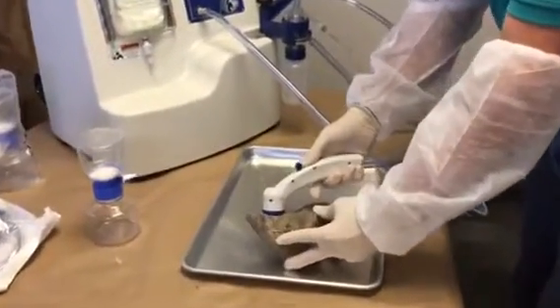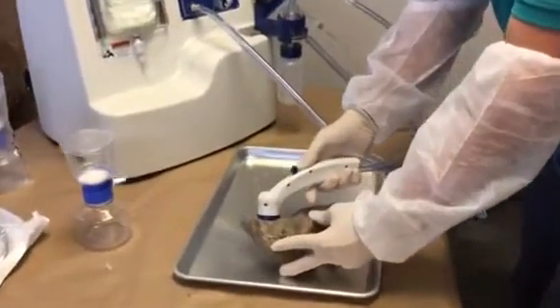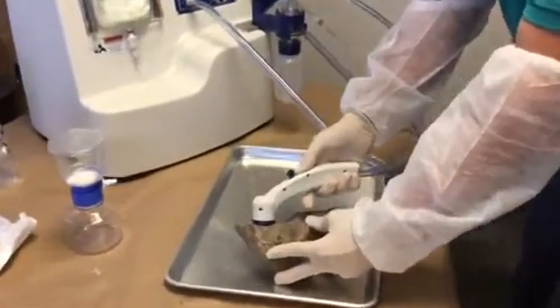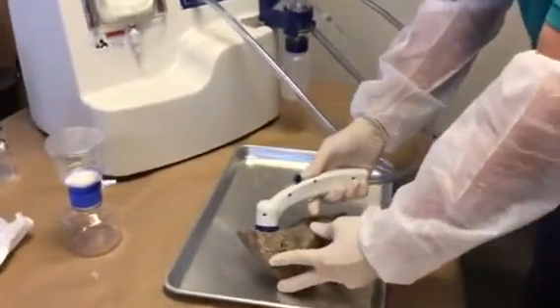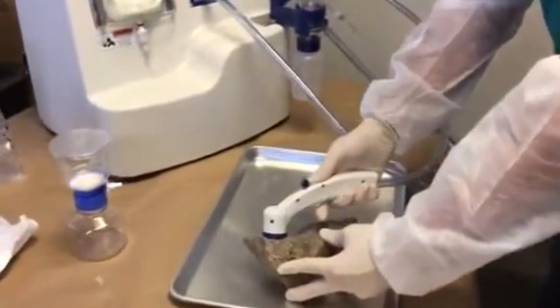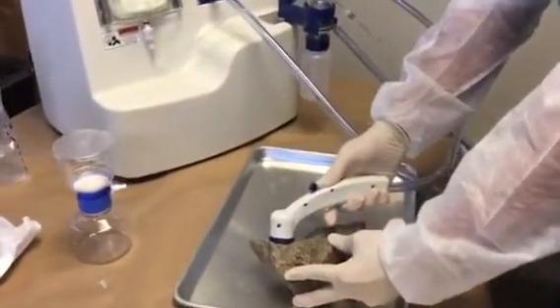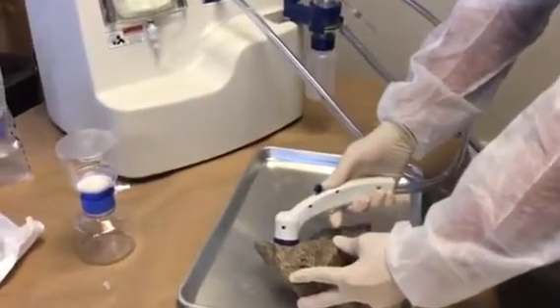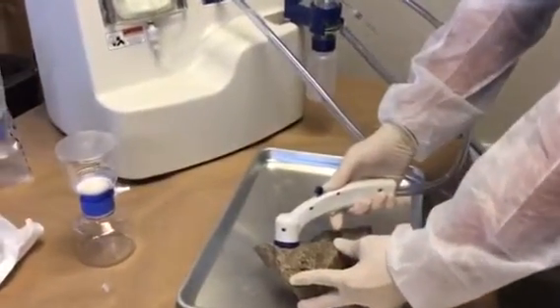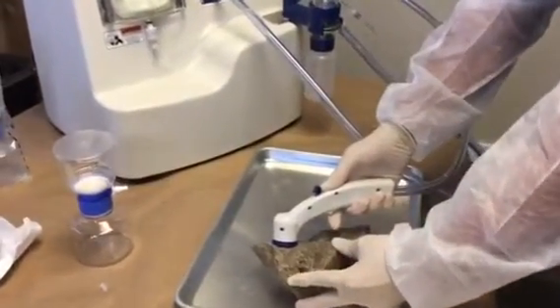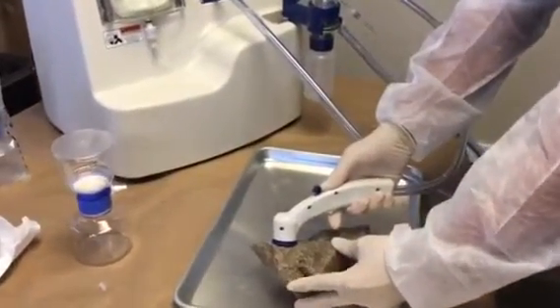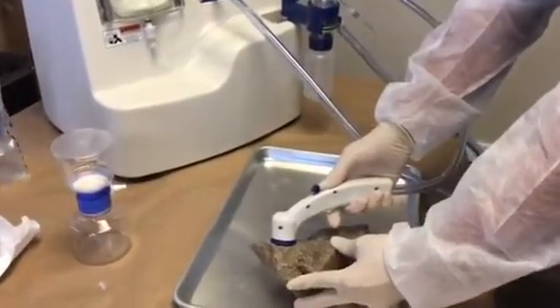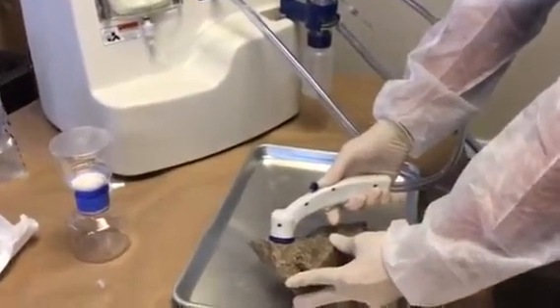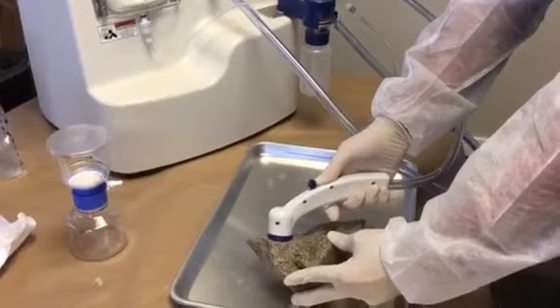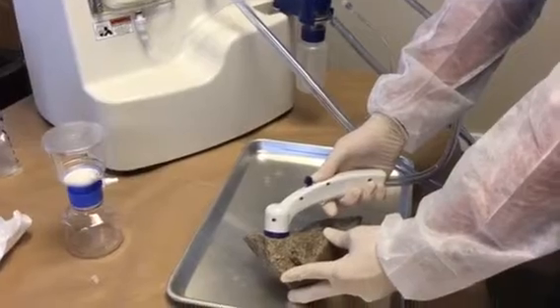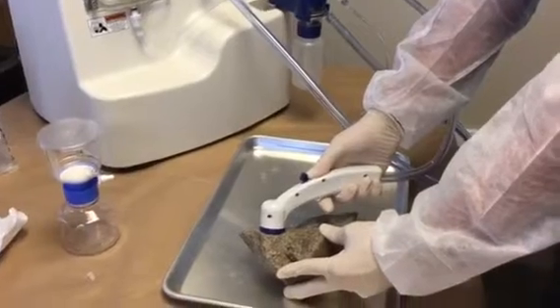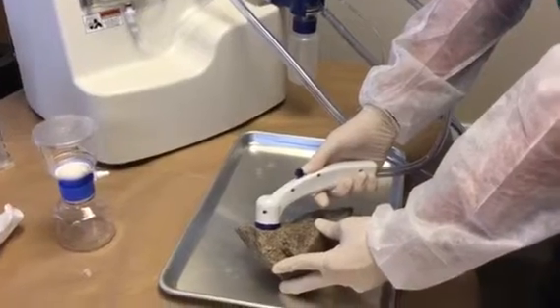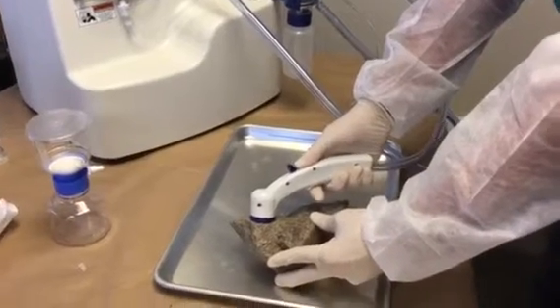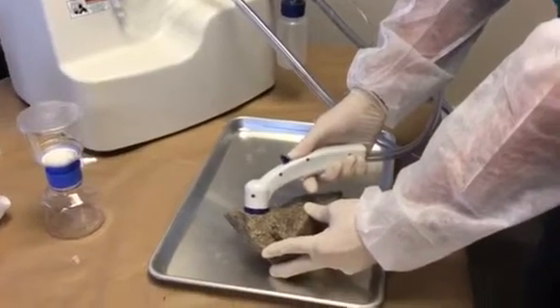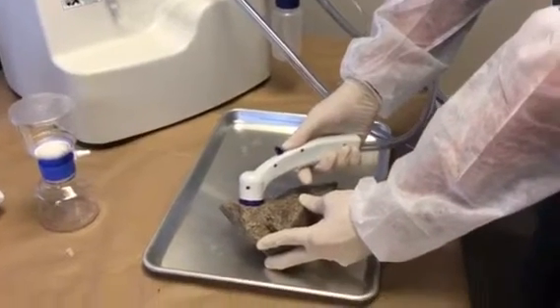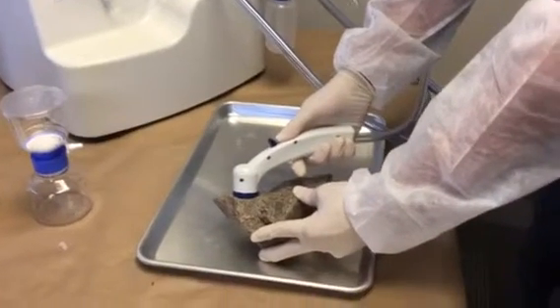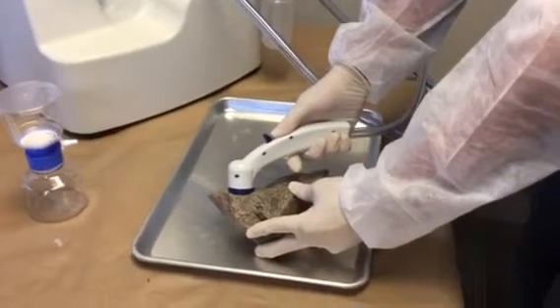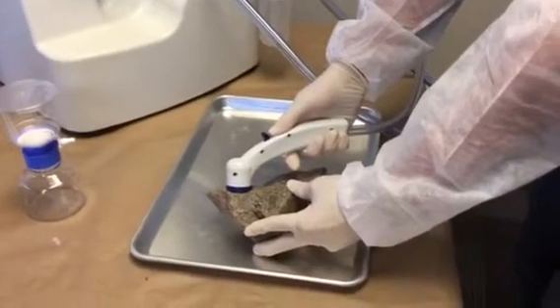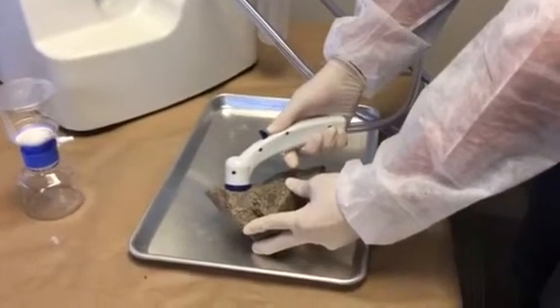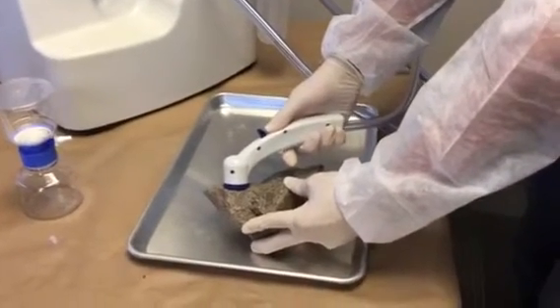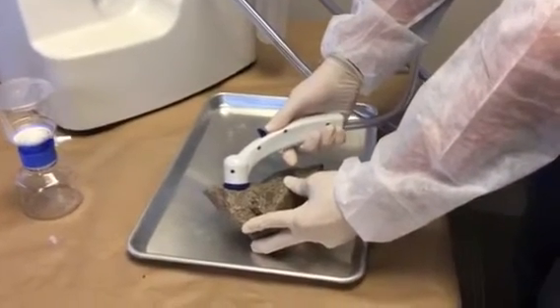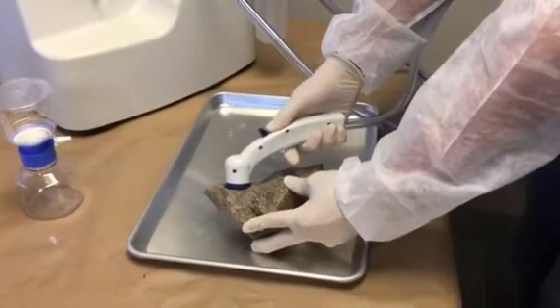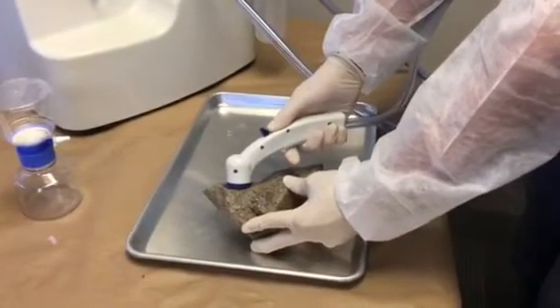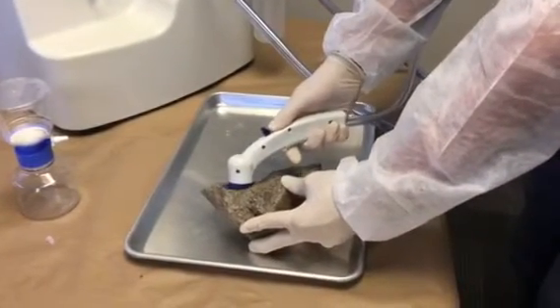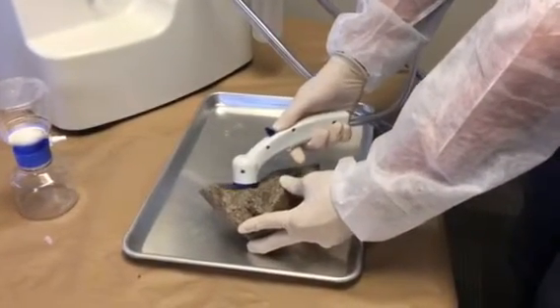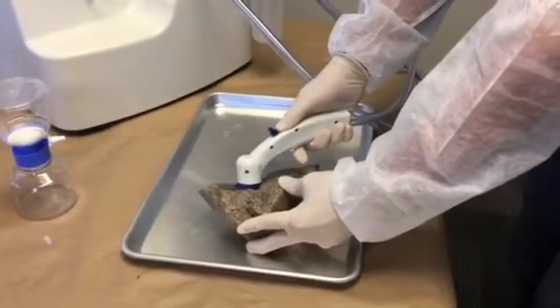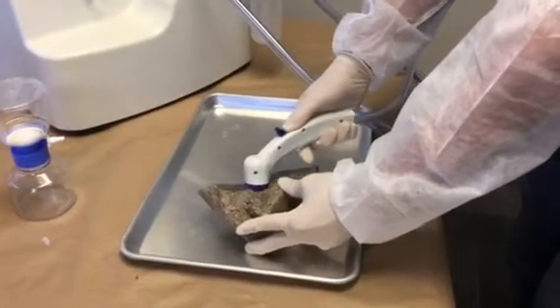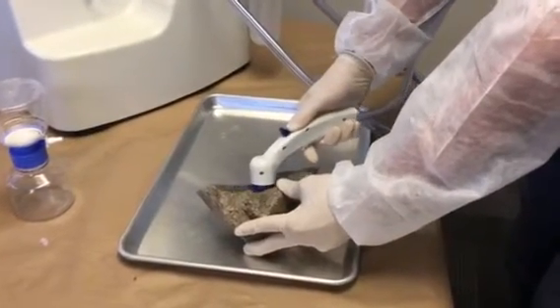I just put the sampling head right on top of the rock, put the solution on, and here we go.